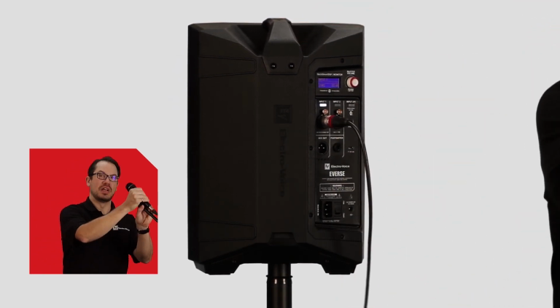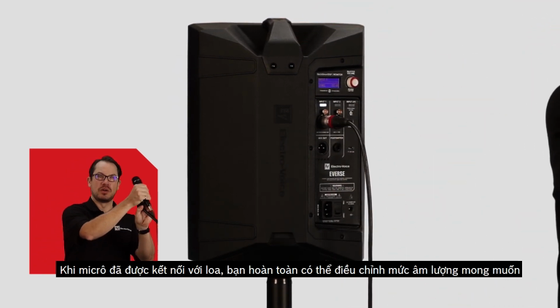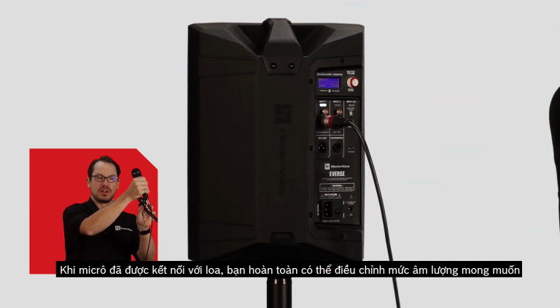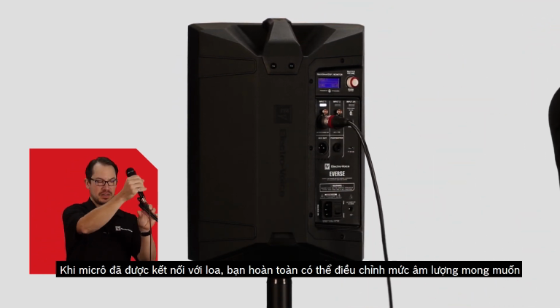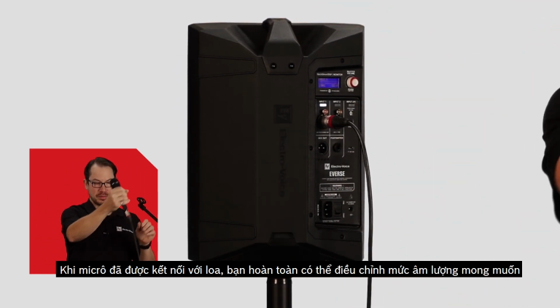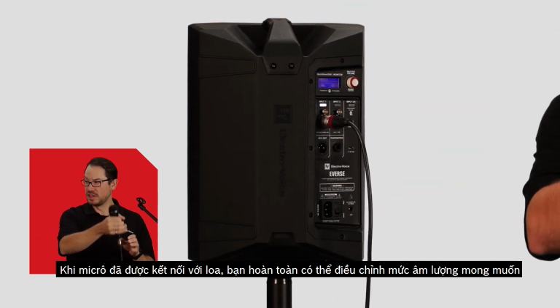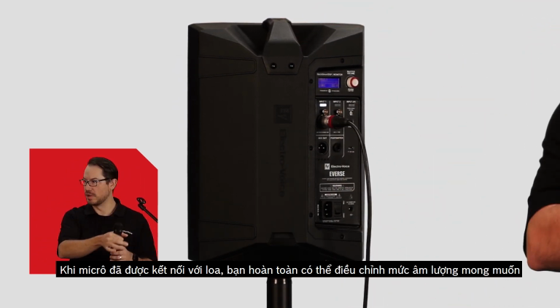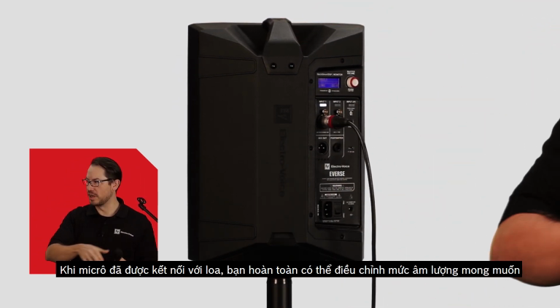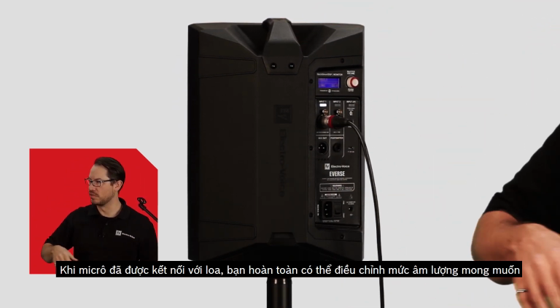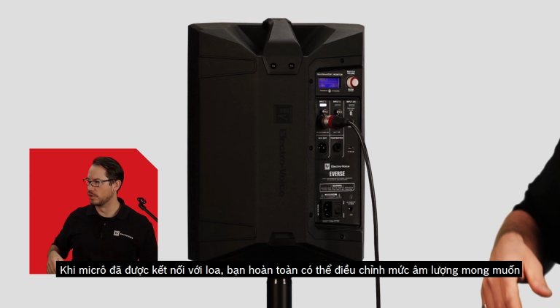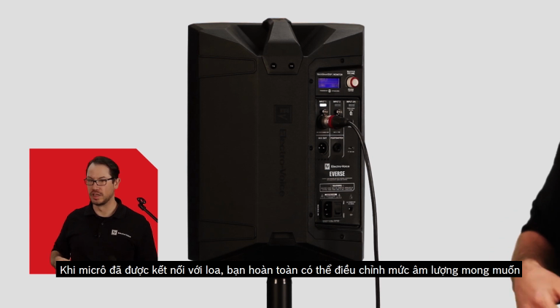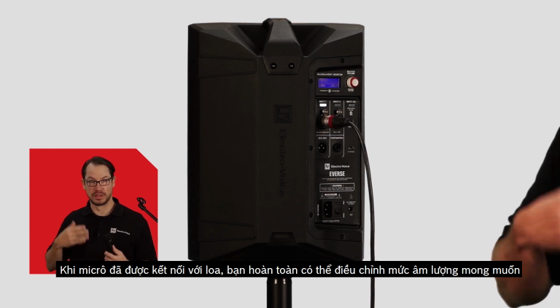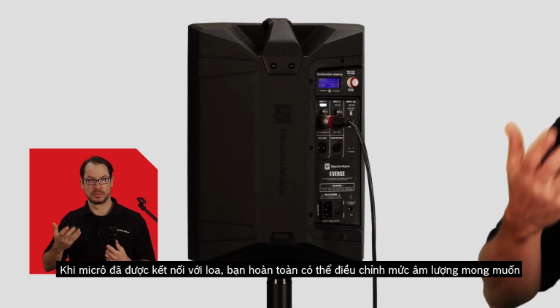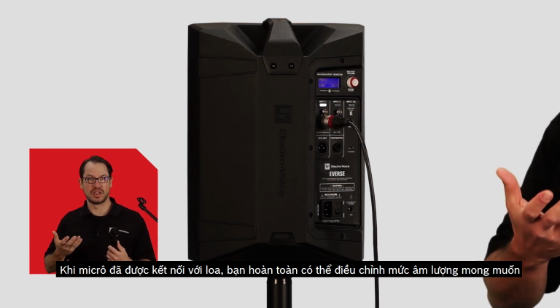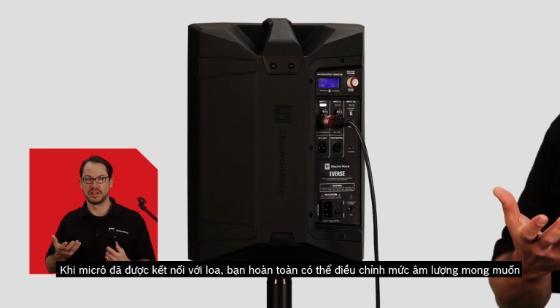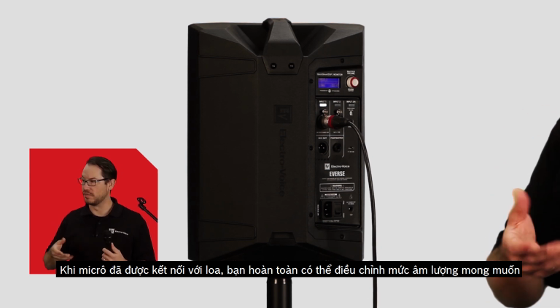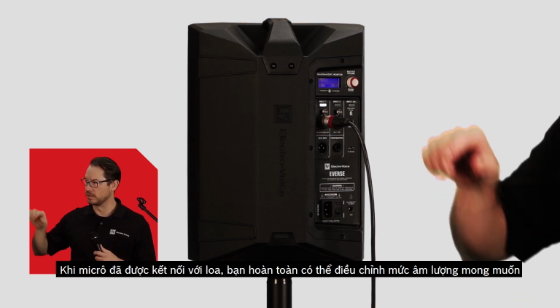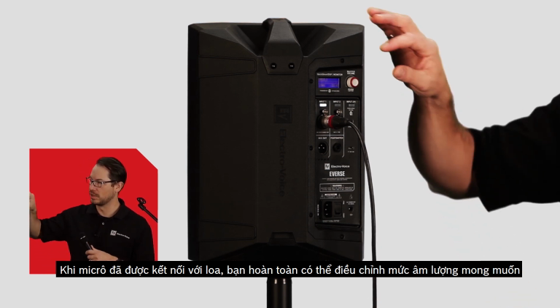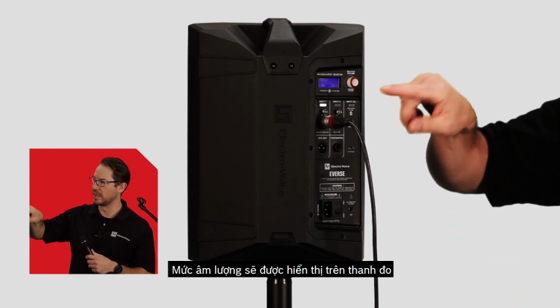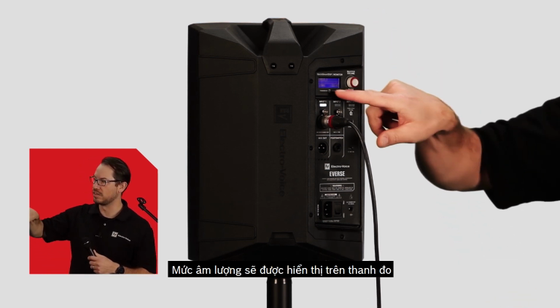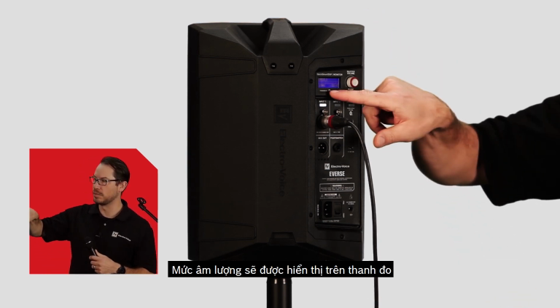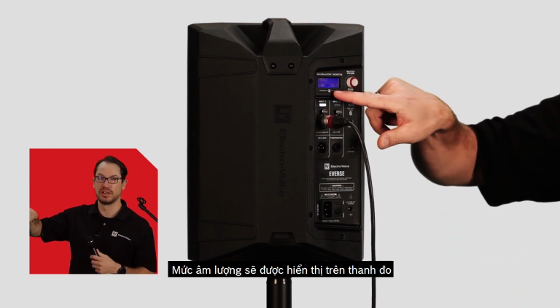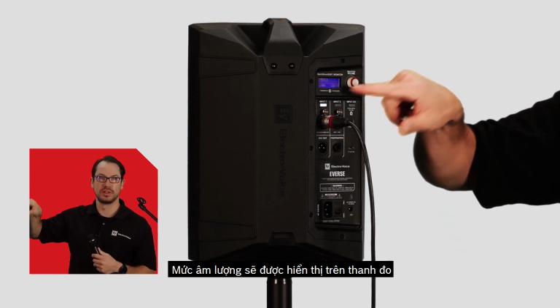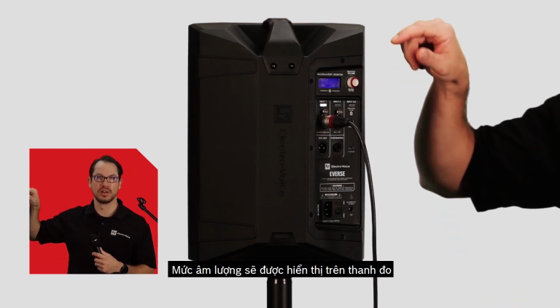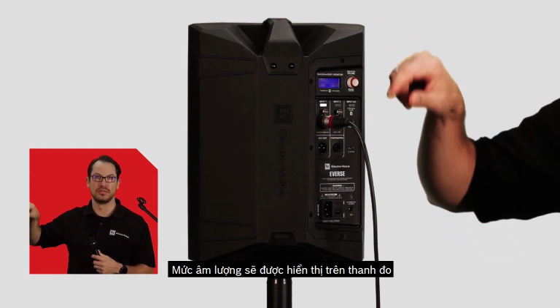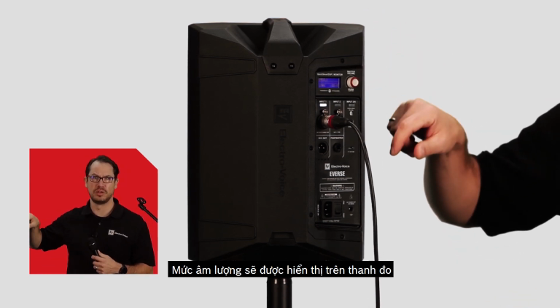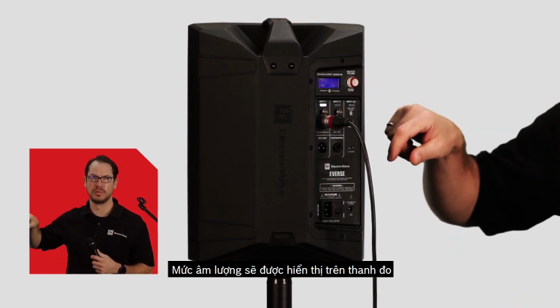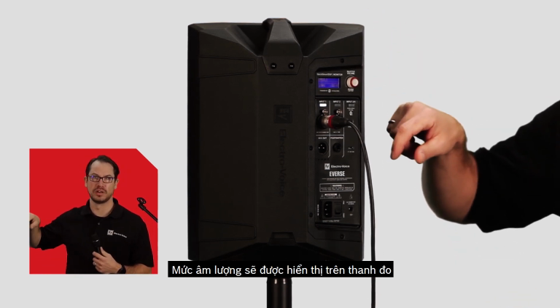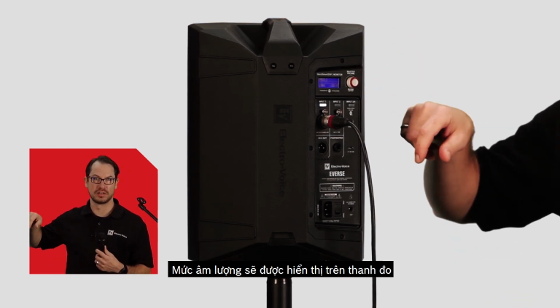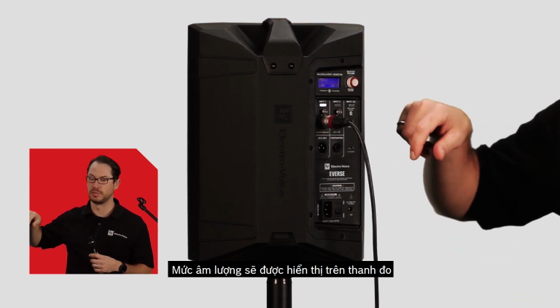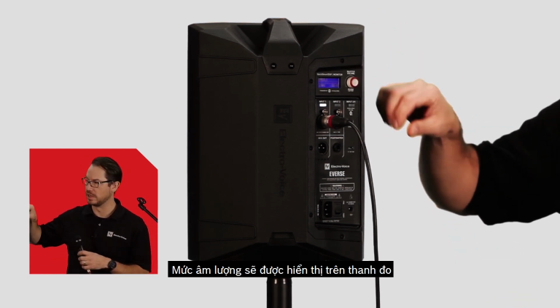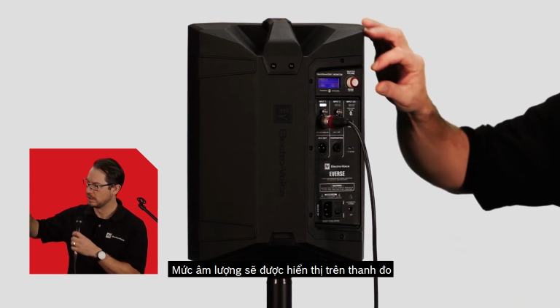Now that we're connected, I'm going to take my microphone and set my levels, and I can see my level here on the VU meter as I'm speaking.